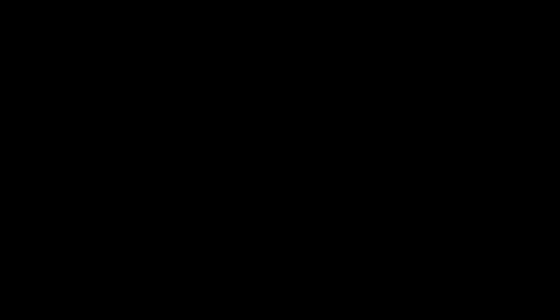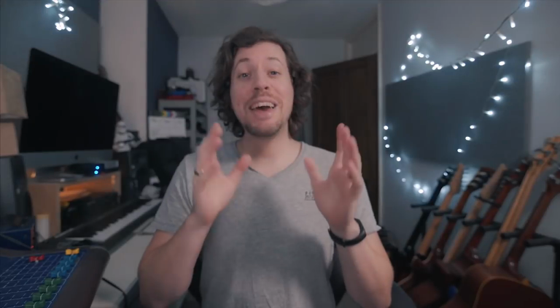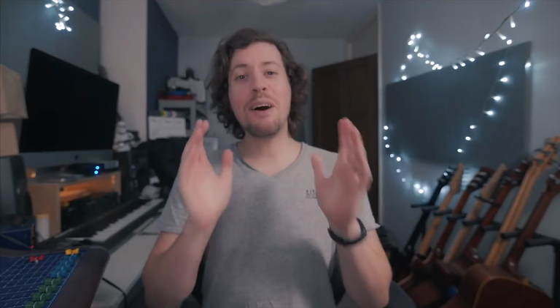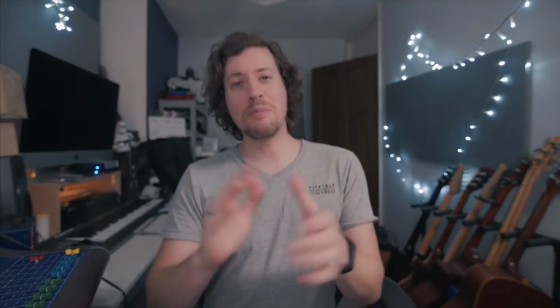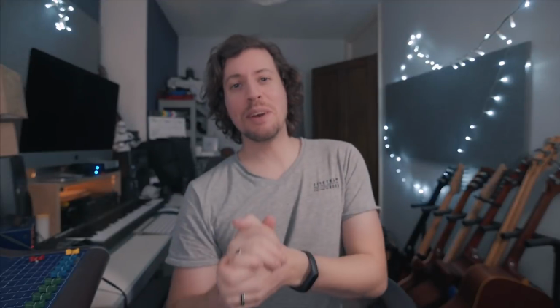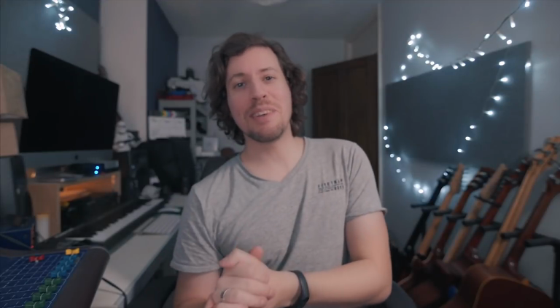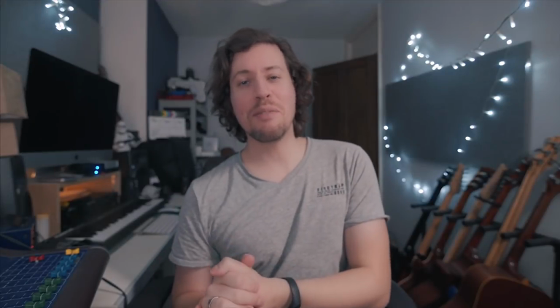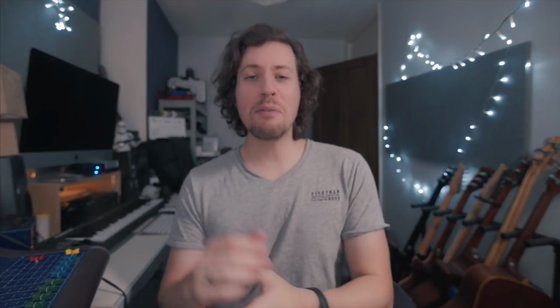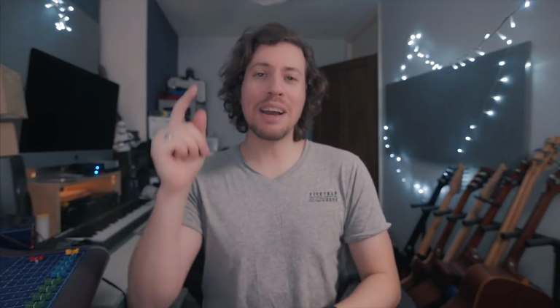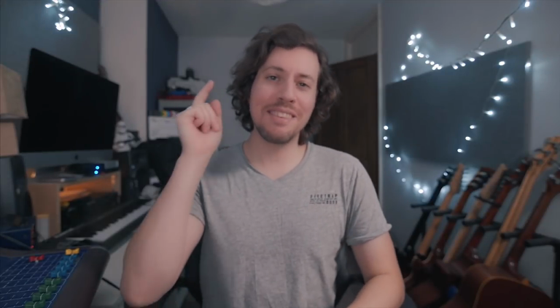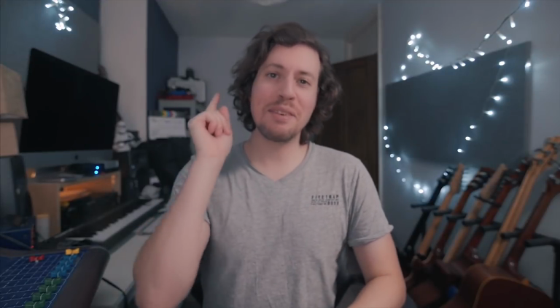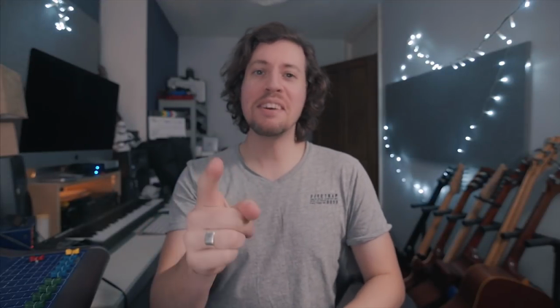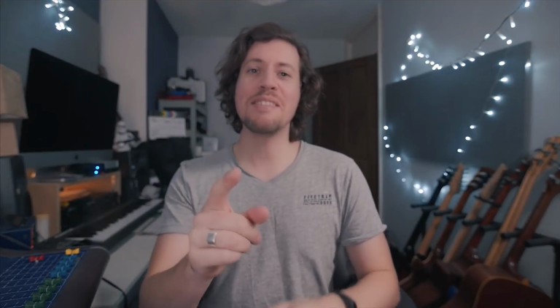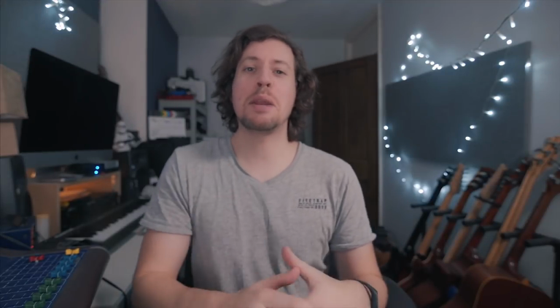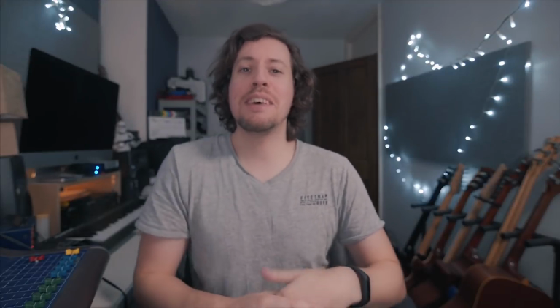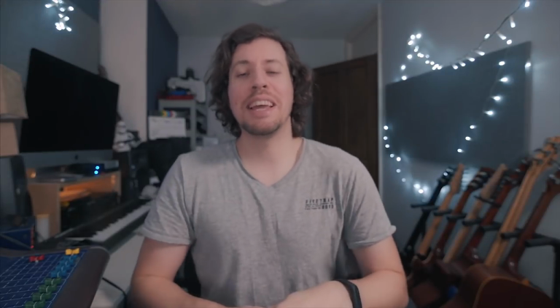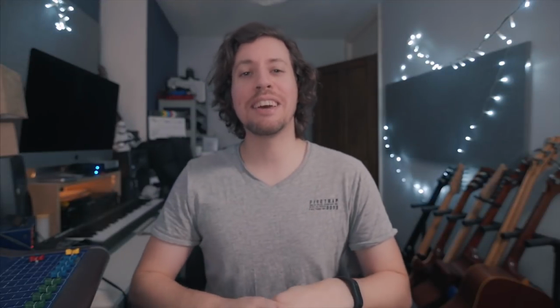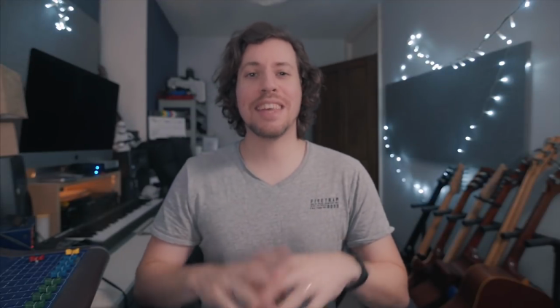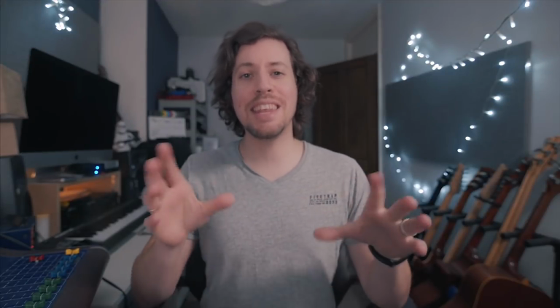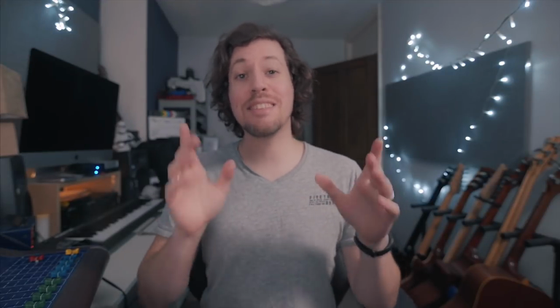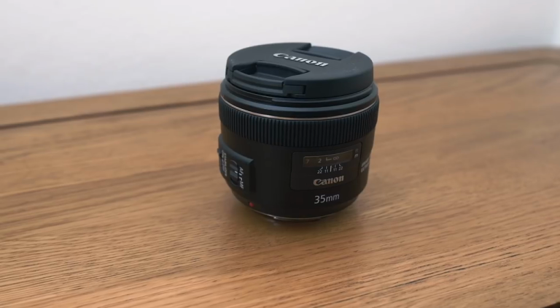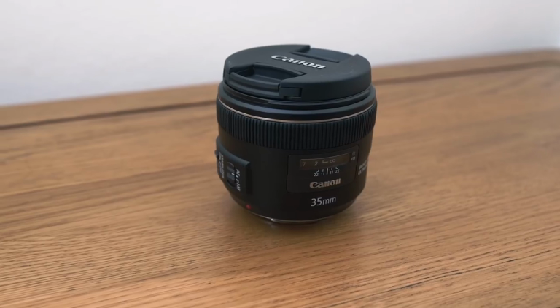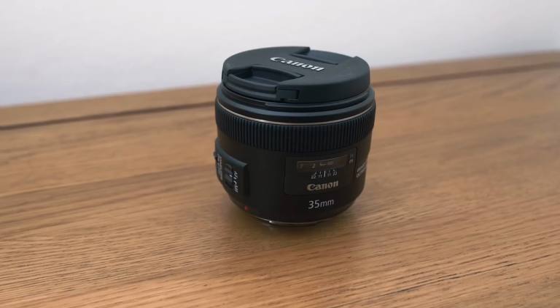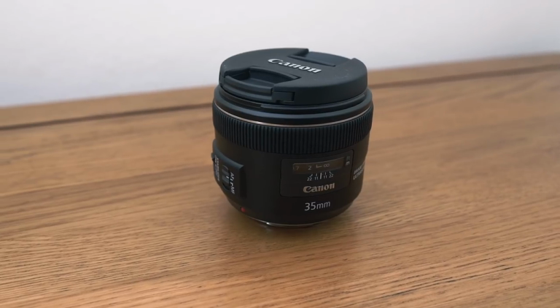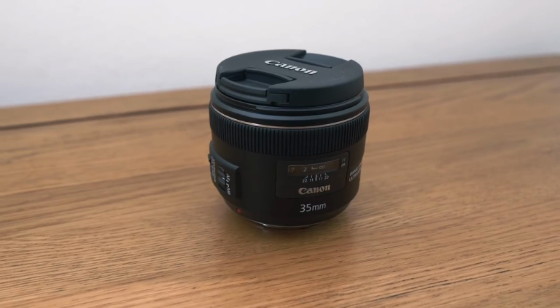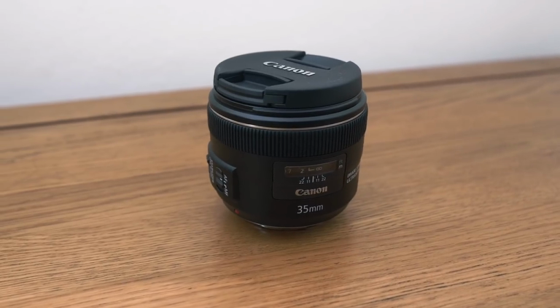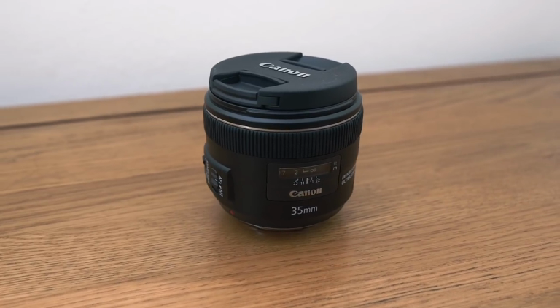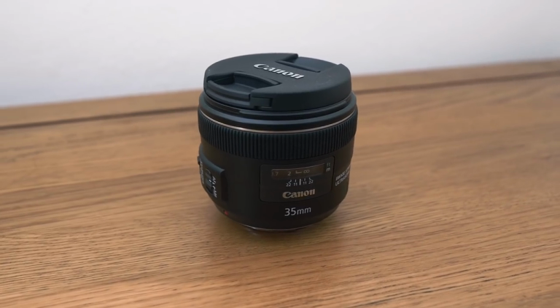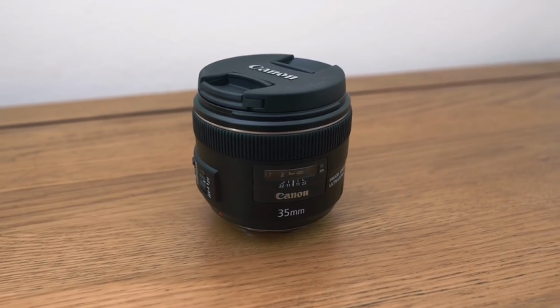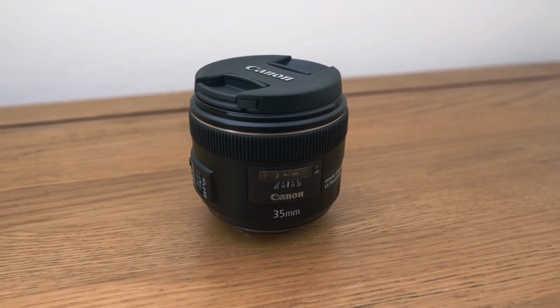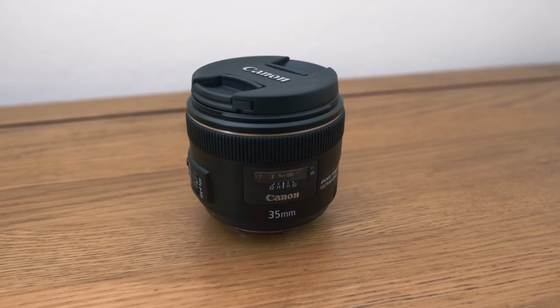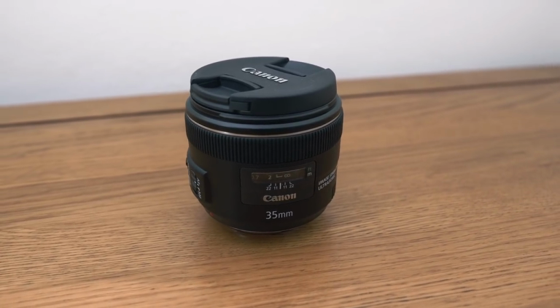Hello, welcome back. Today I'm going to be taking a look at Canon's 35mm f2 IS lens.